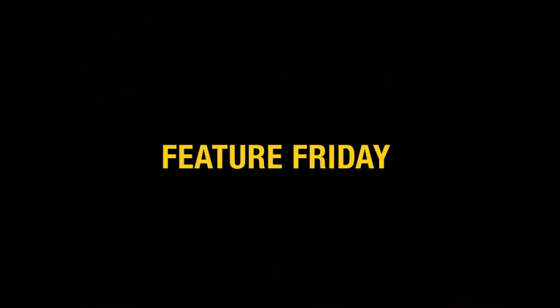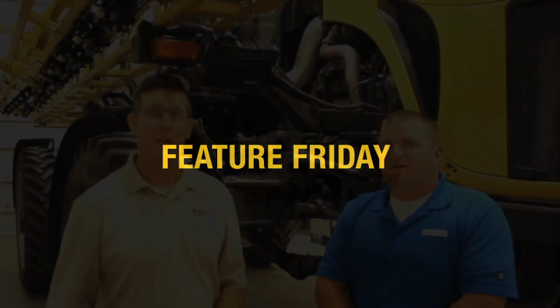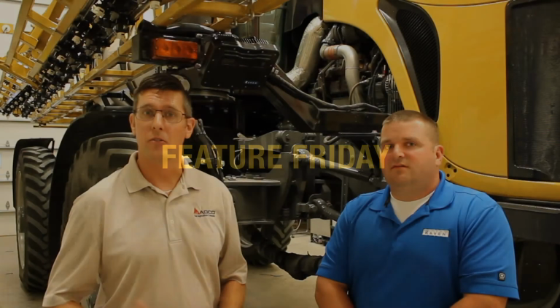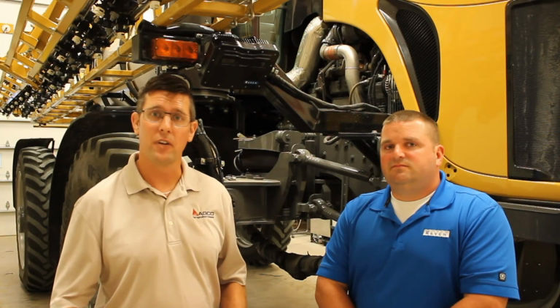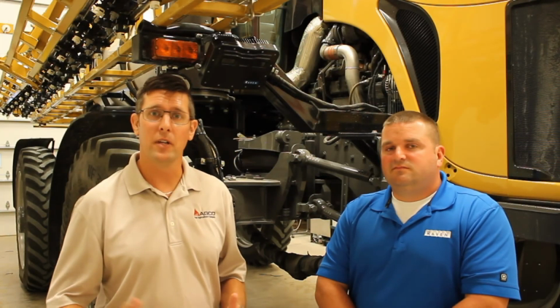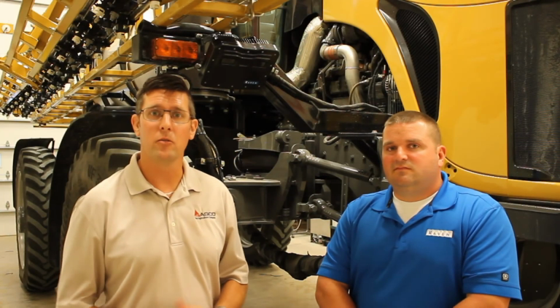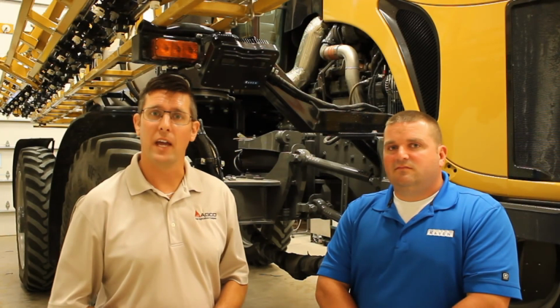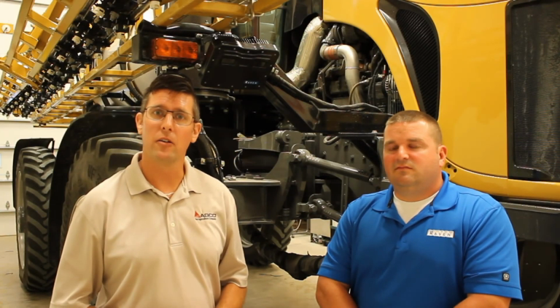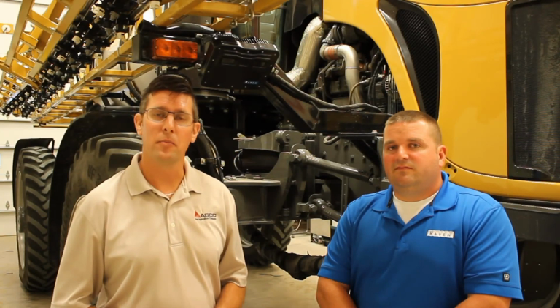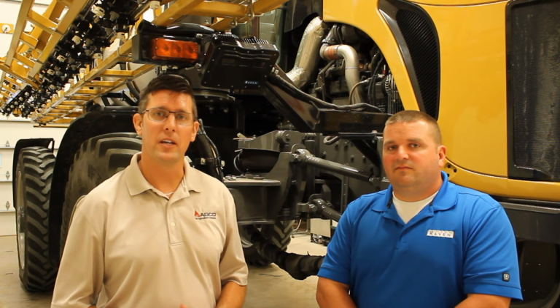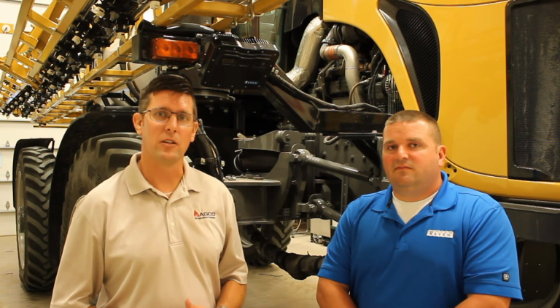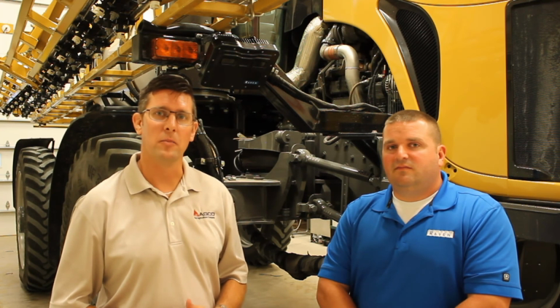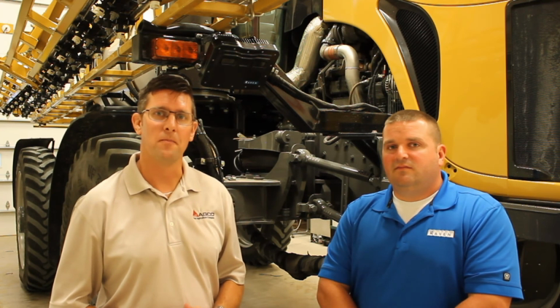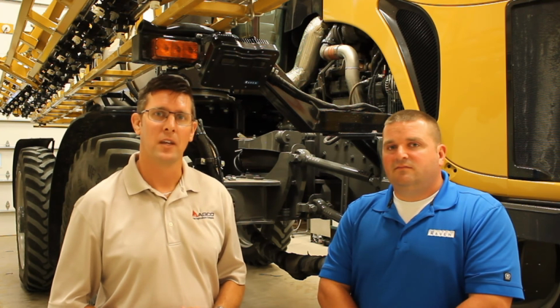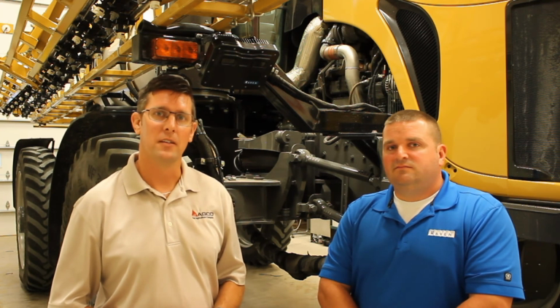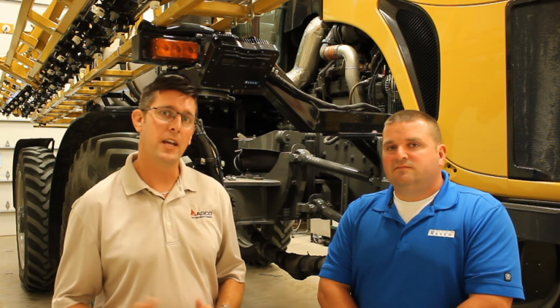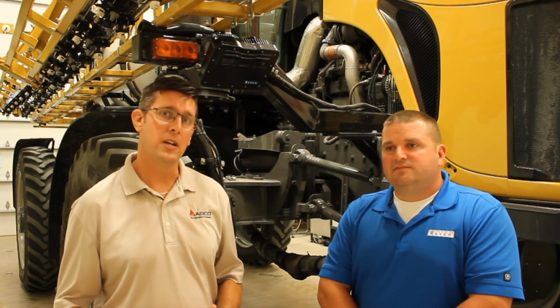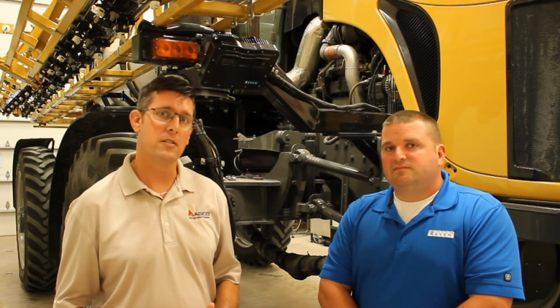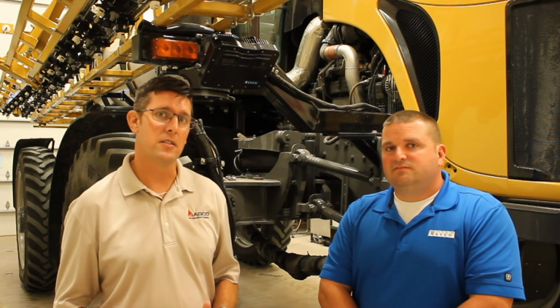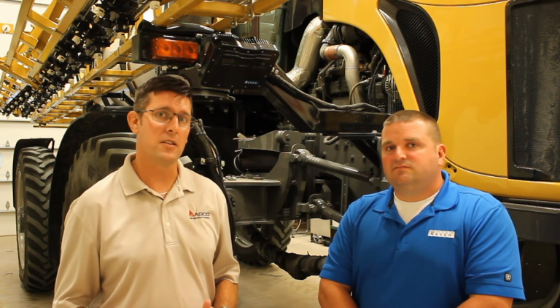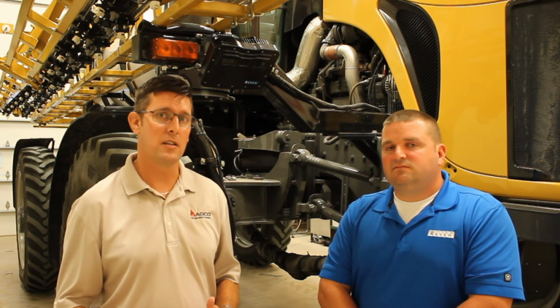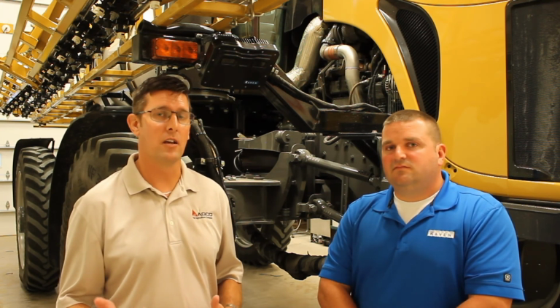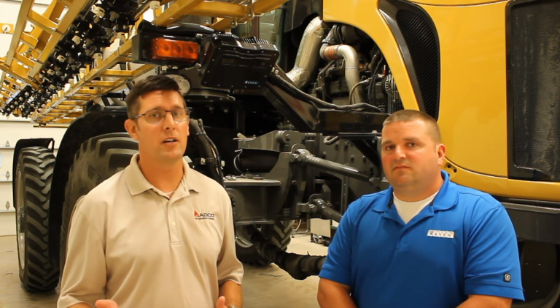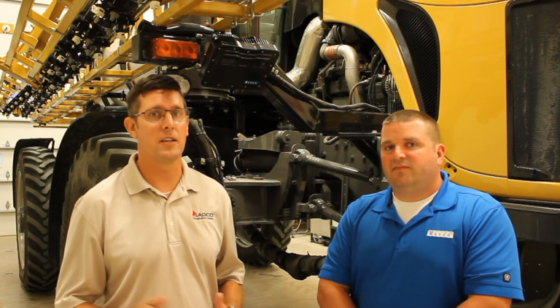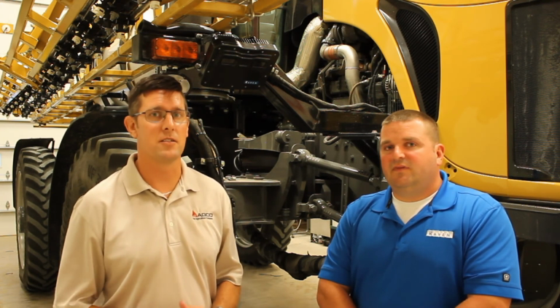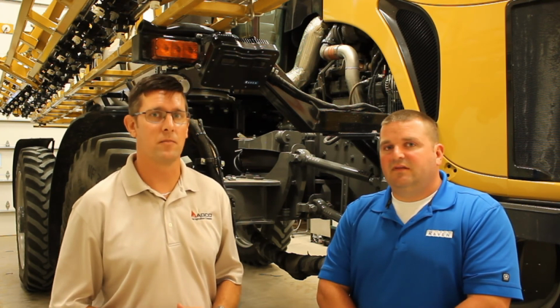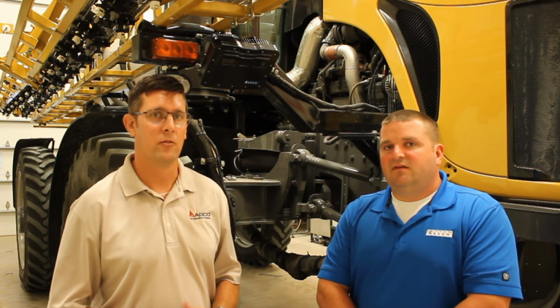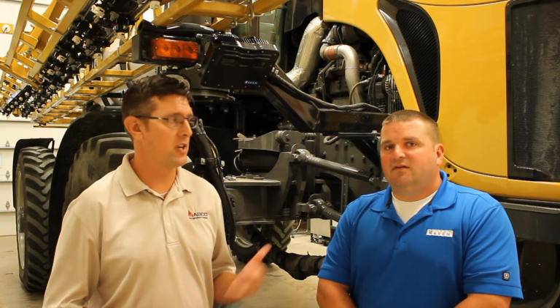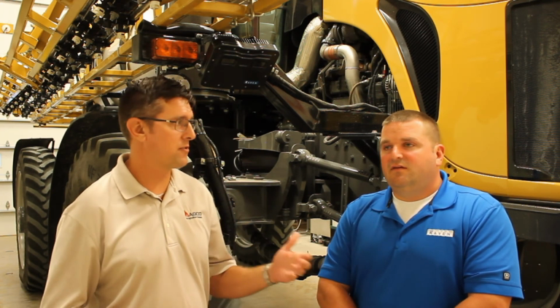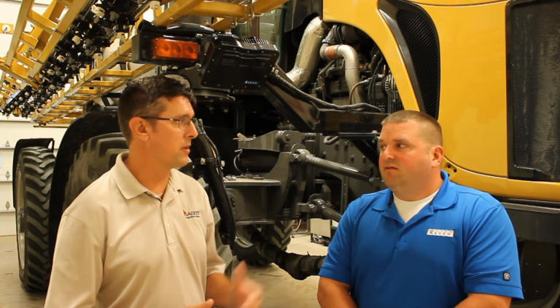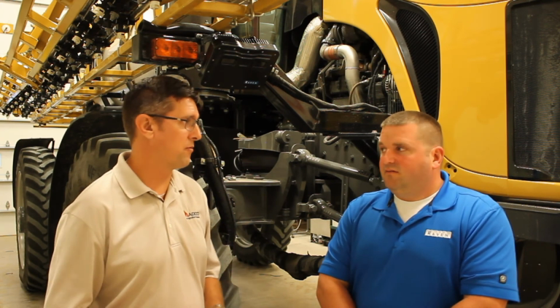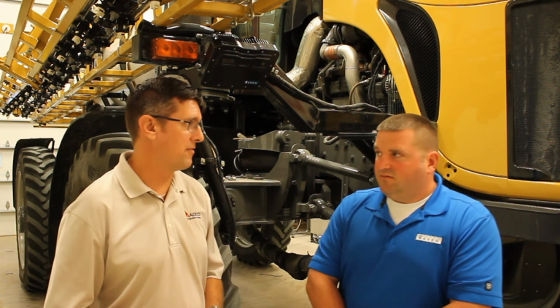Hello, Craig Miller with AGCO Application Equipment. Today I'm here to discuss the Hawkeye system with Josh Krimment from Braver.